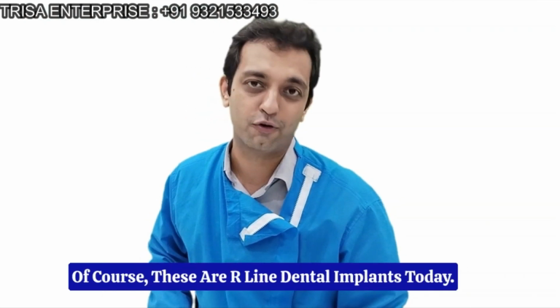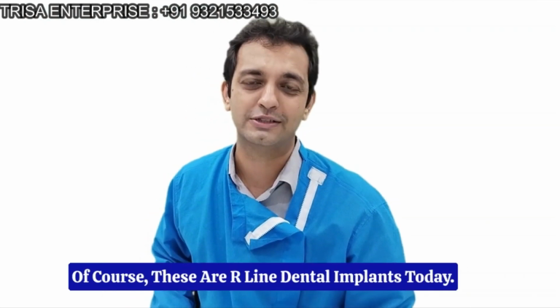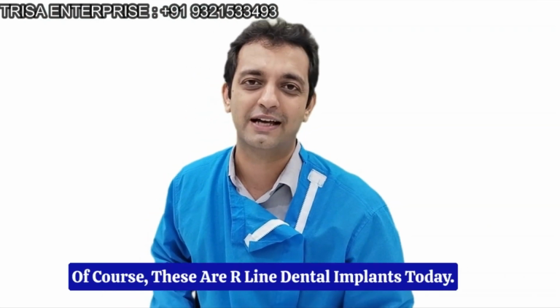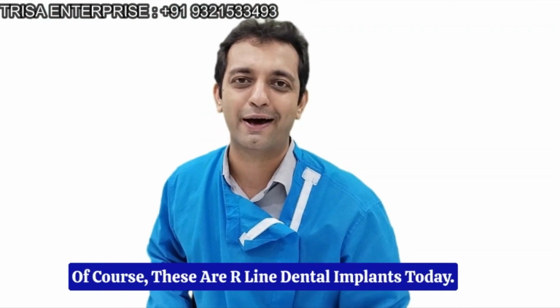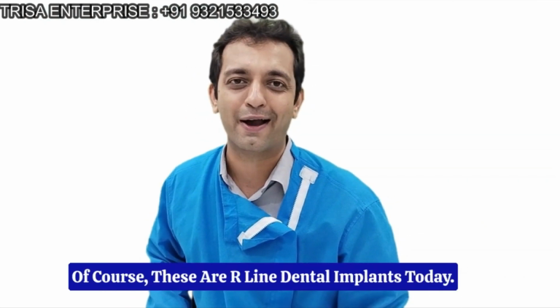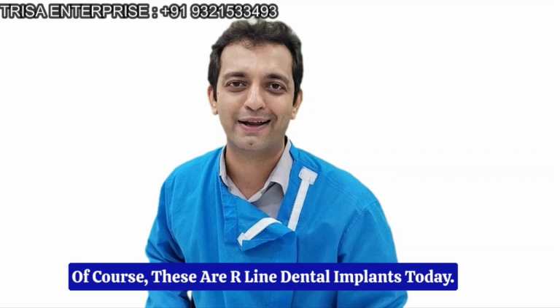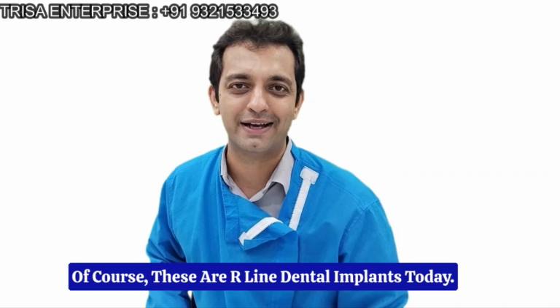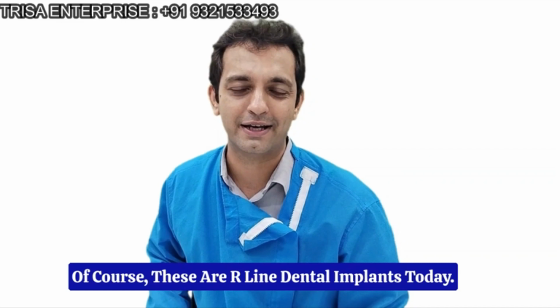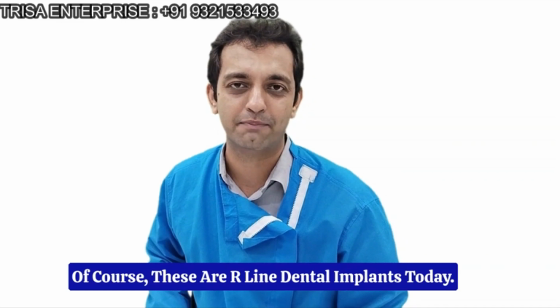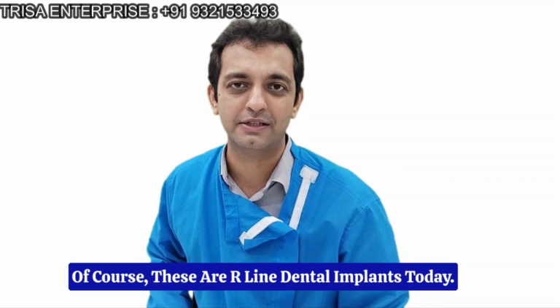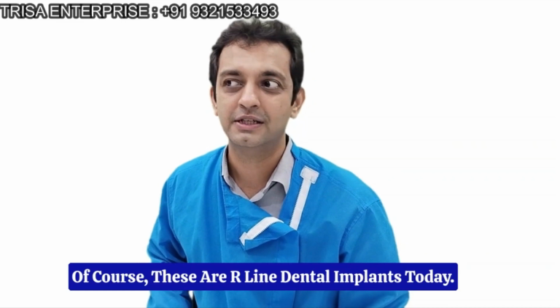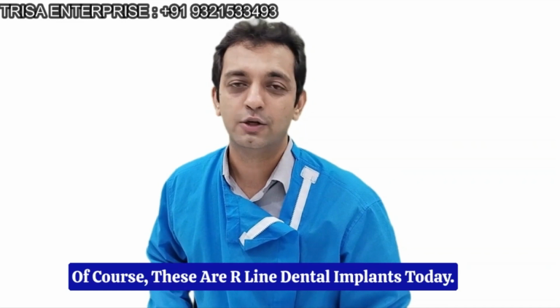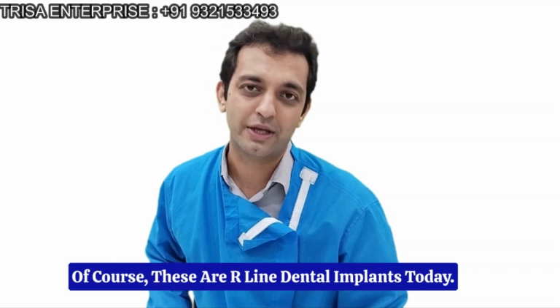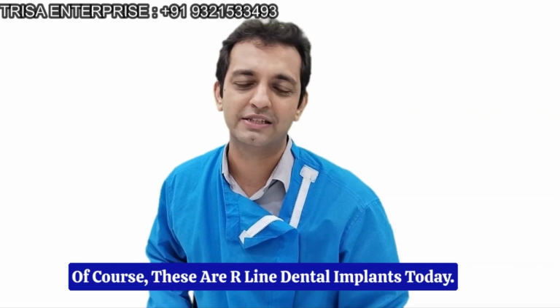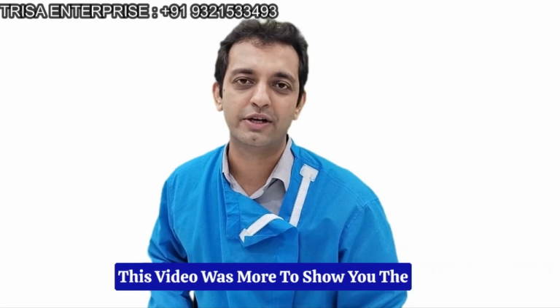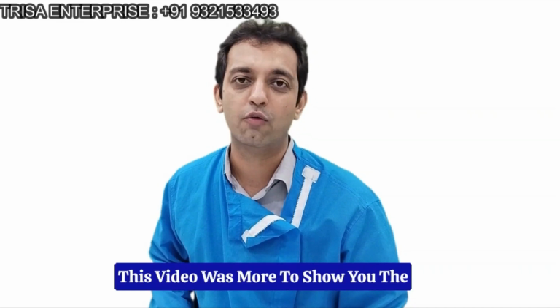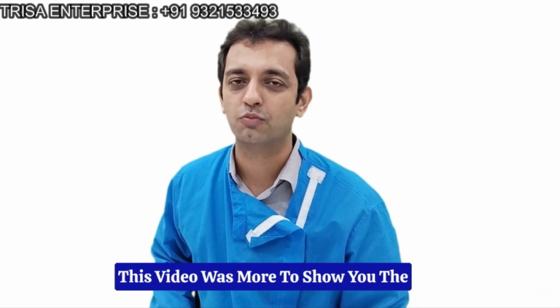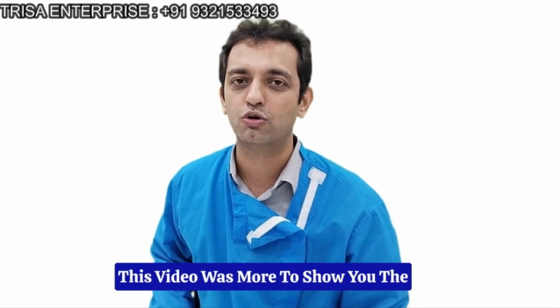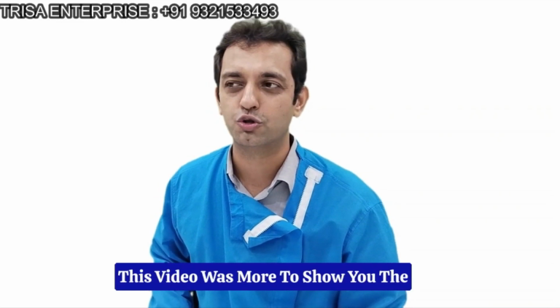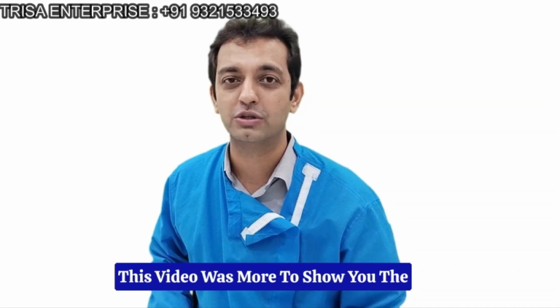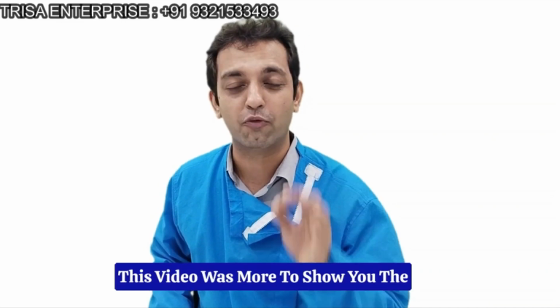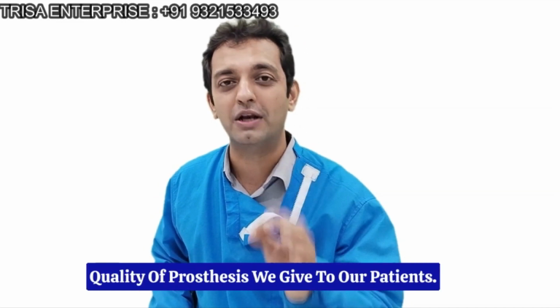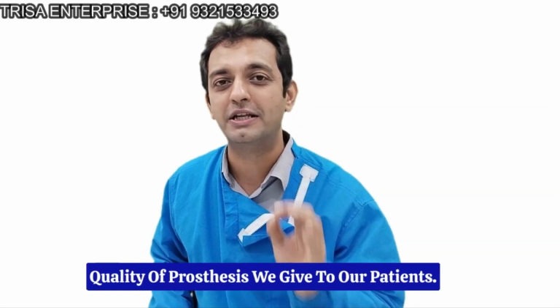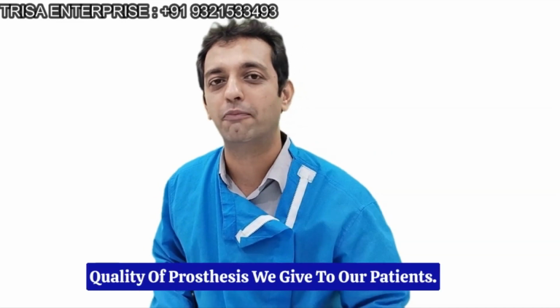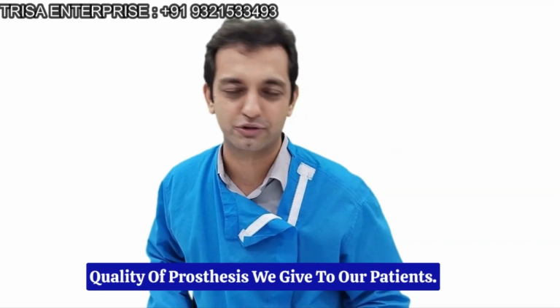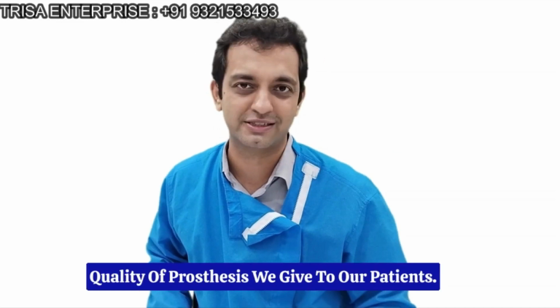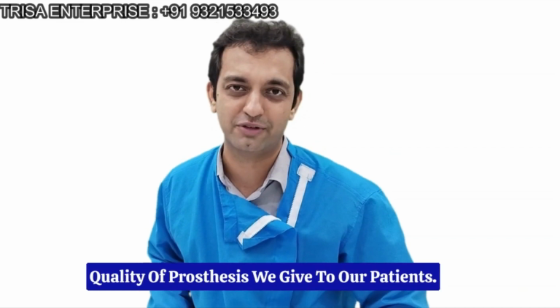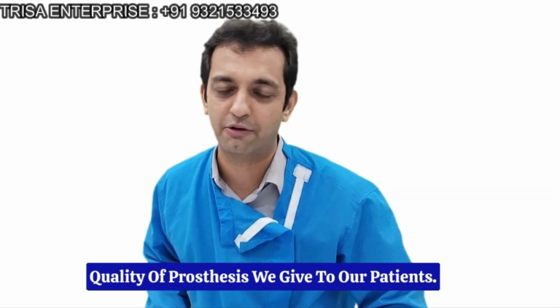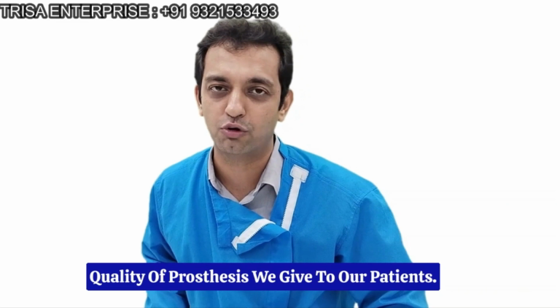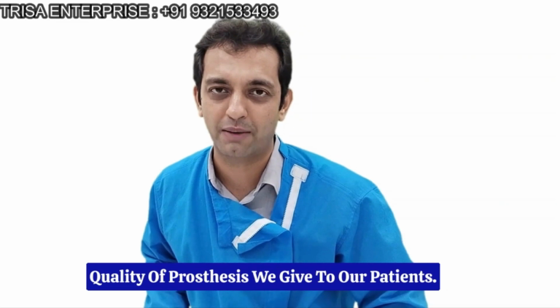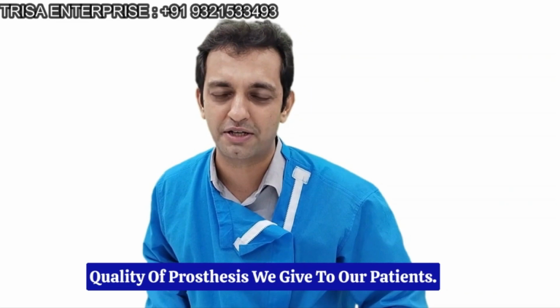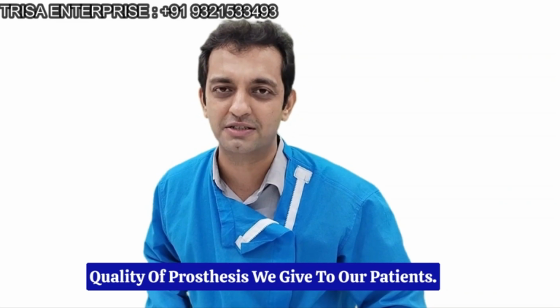Of course, these are R-line dental implants. Today, this video was more to show you the quality of prosthesis we give to our patients.